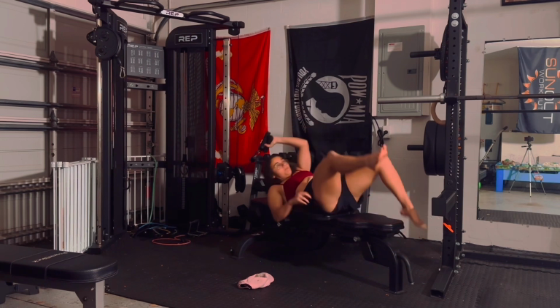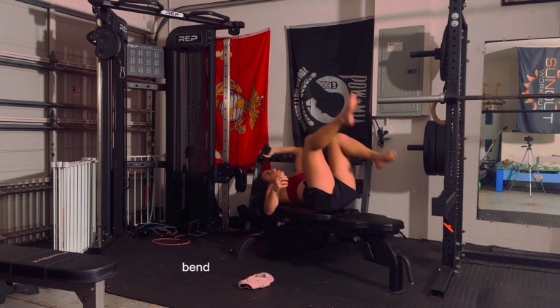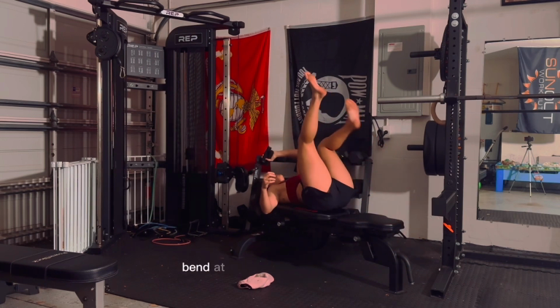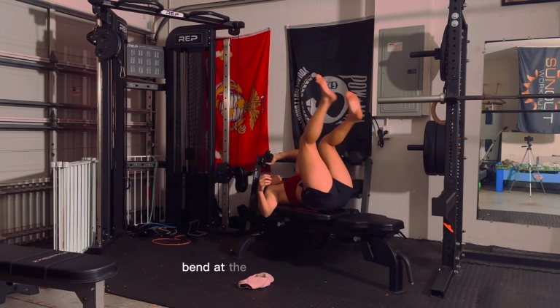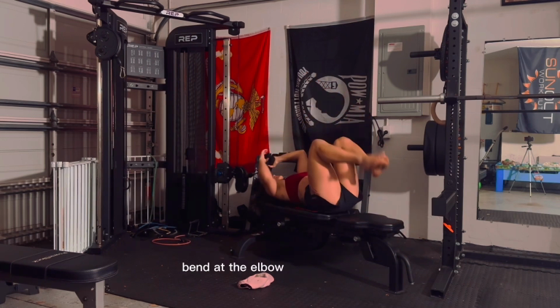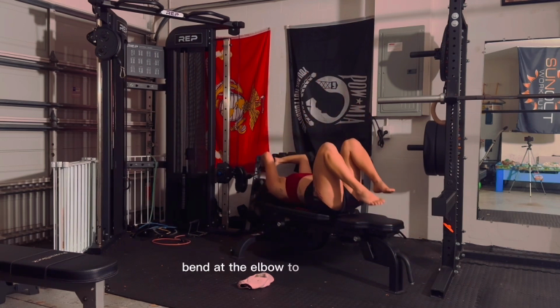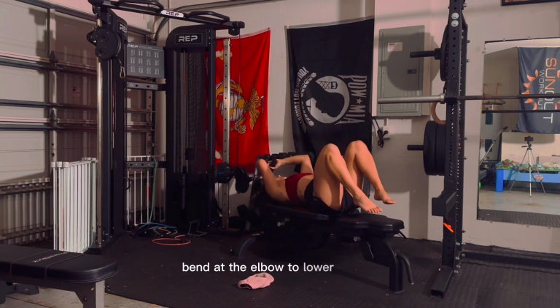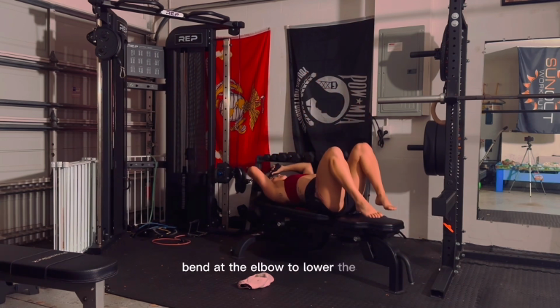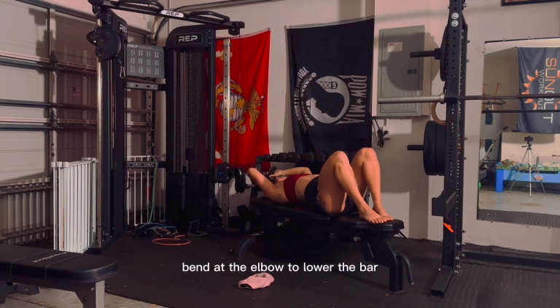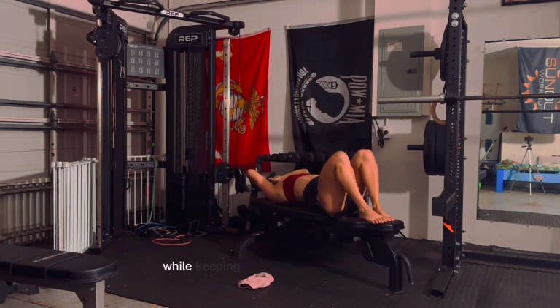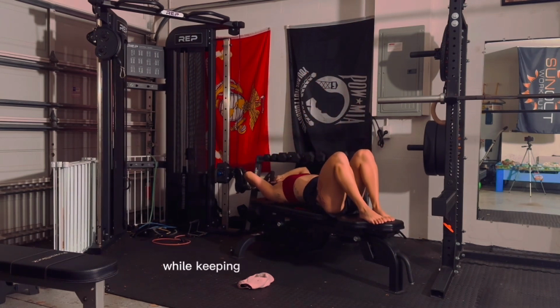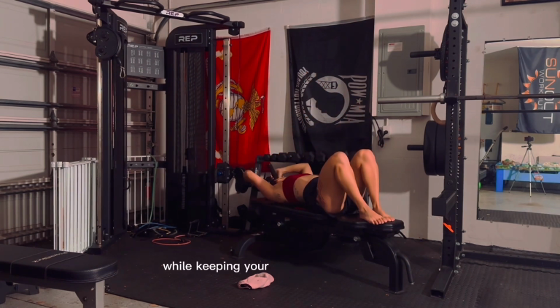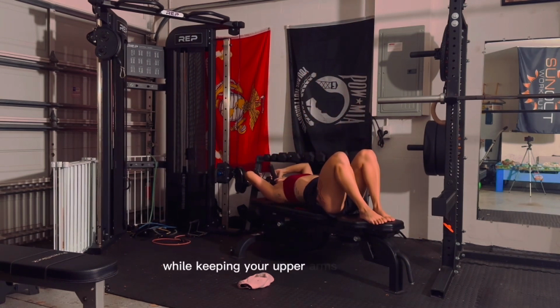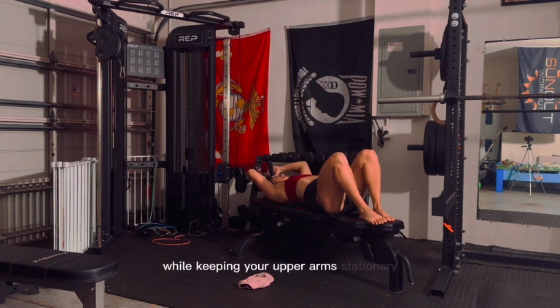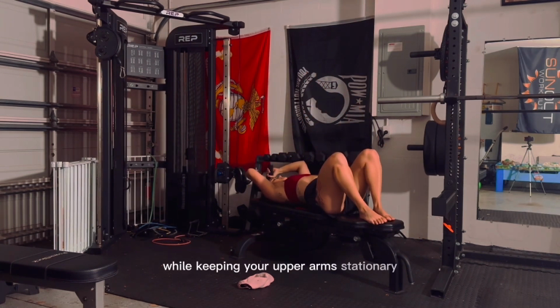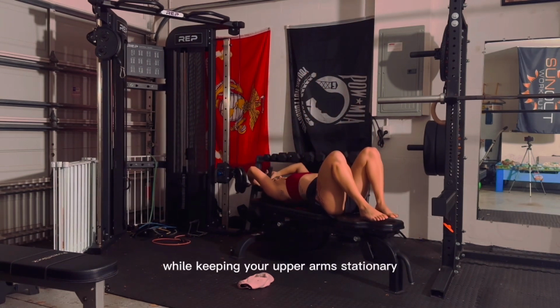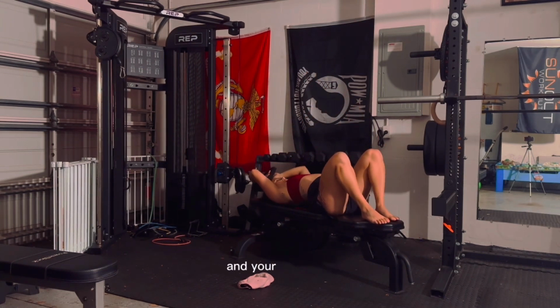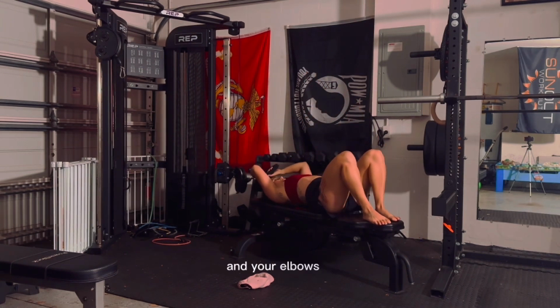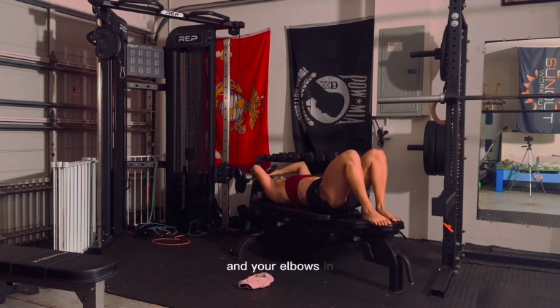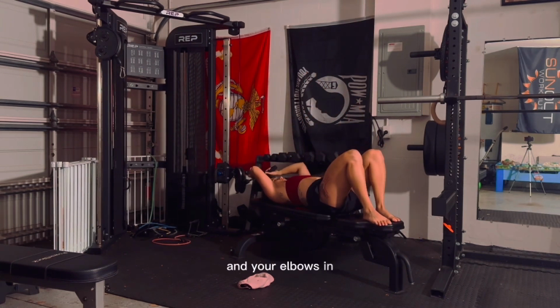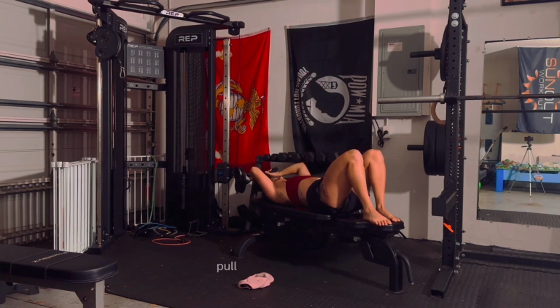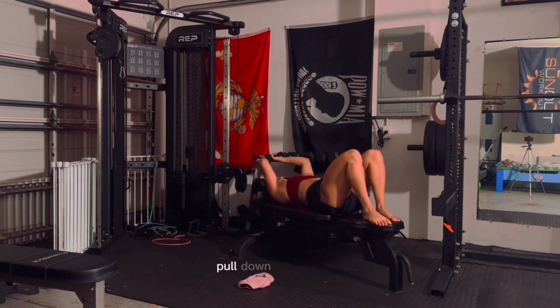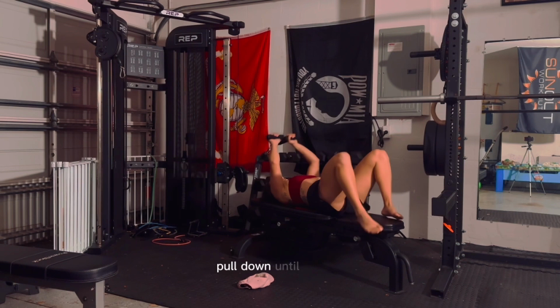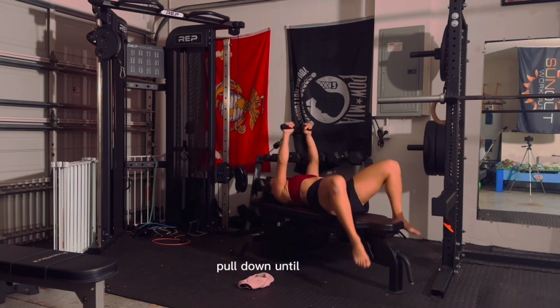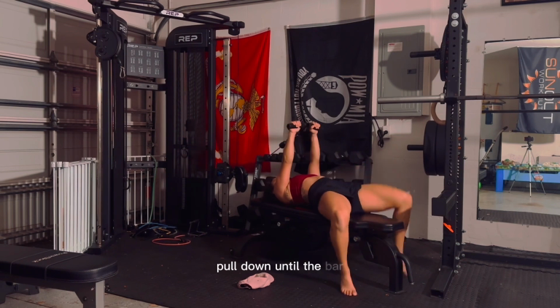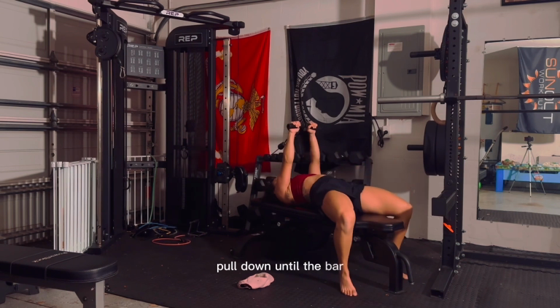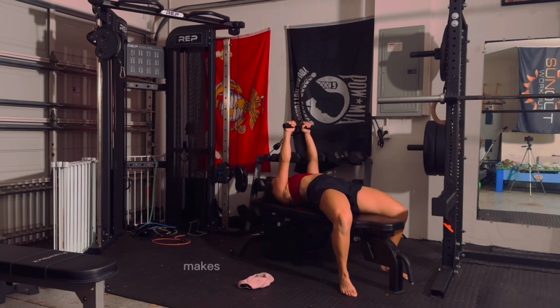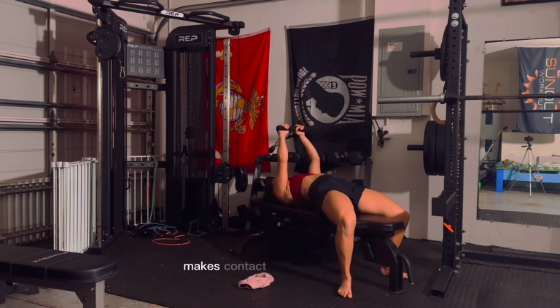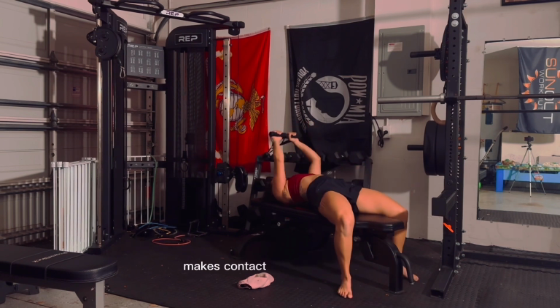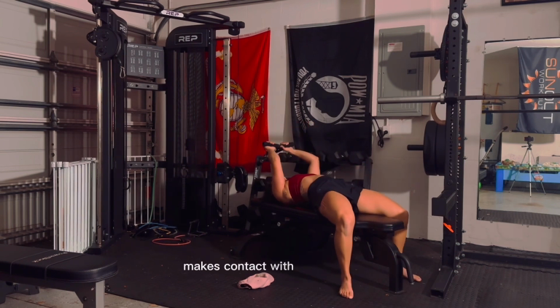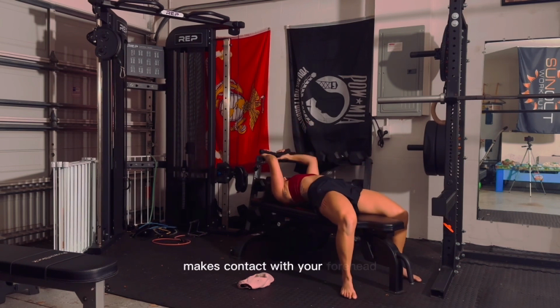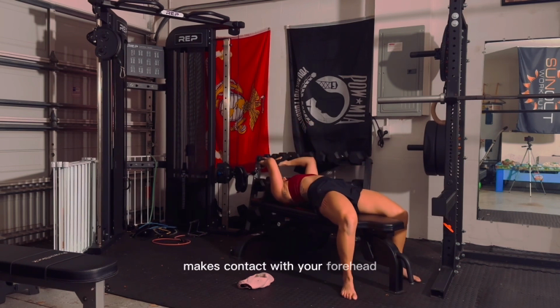Bend at the elbow to lower the bar while keeping your upper arm stationary and your elbows in. Pull down until the bar makes contact with your forehead.